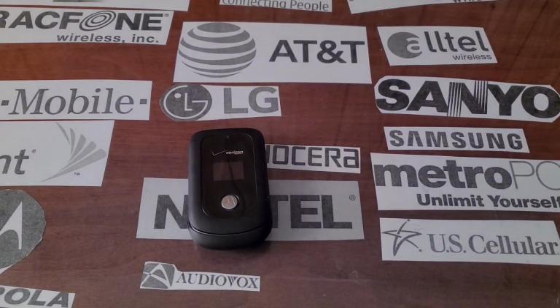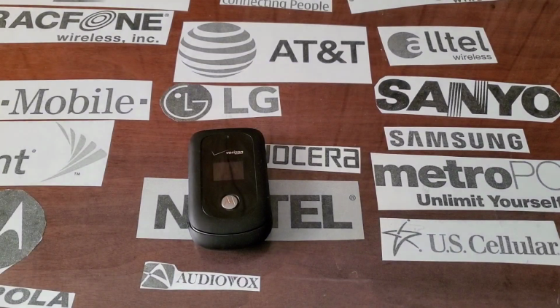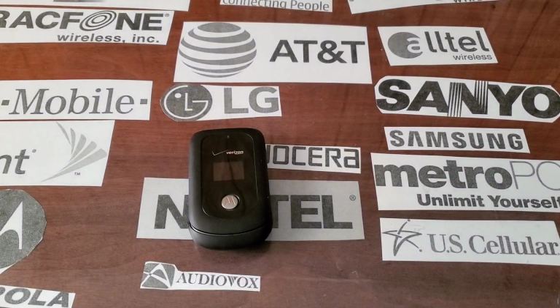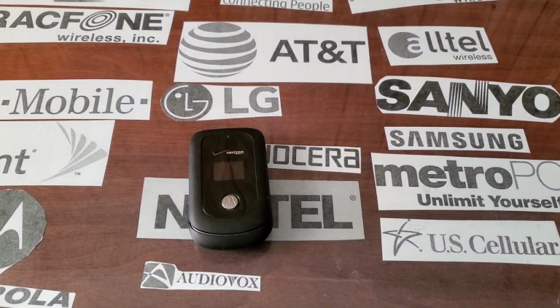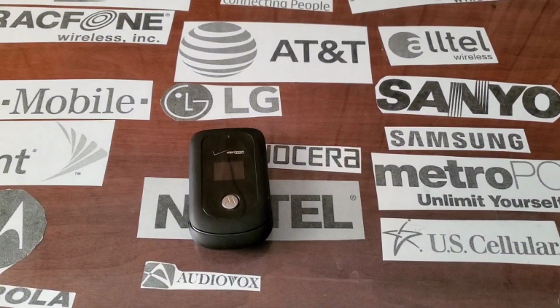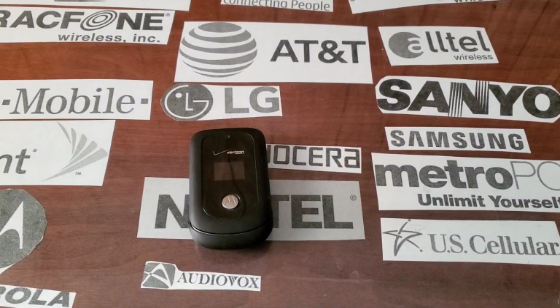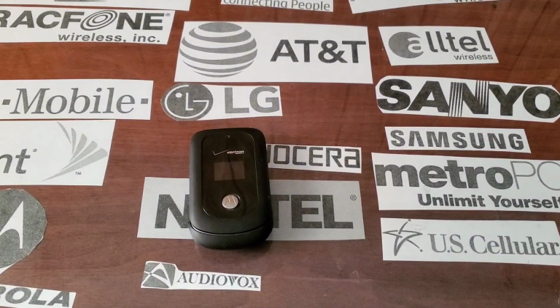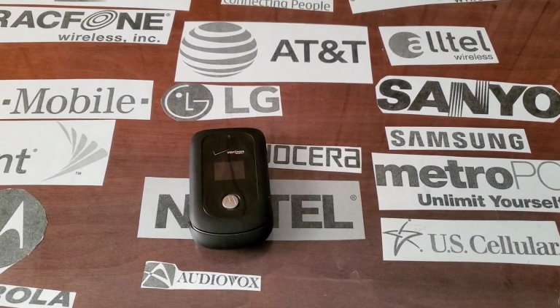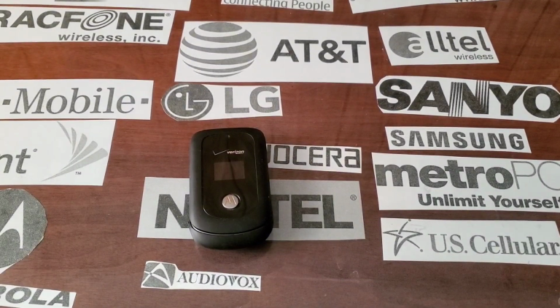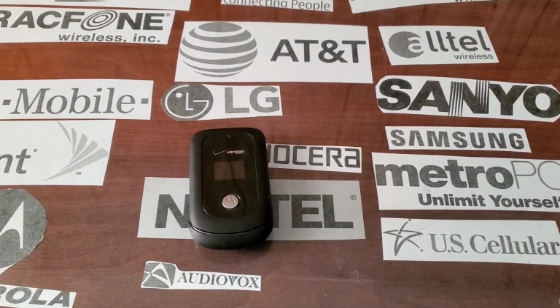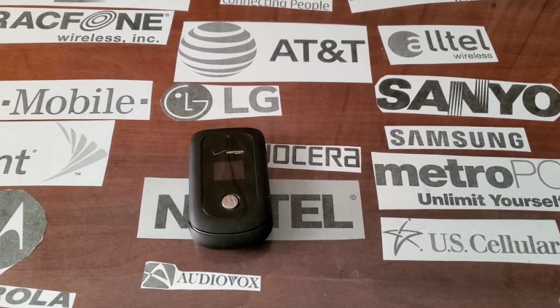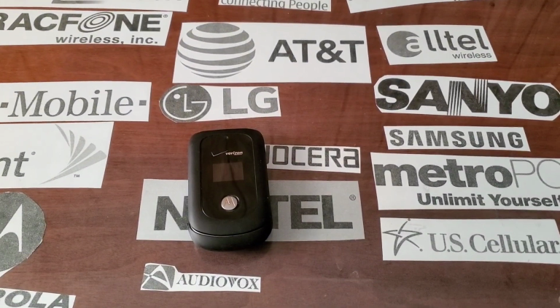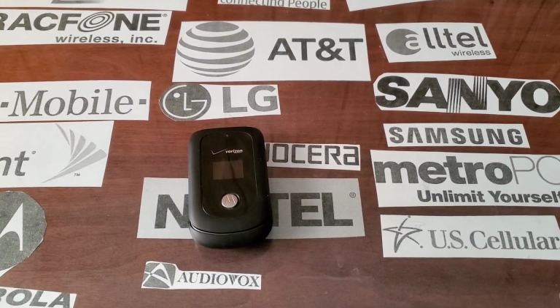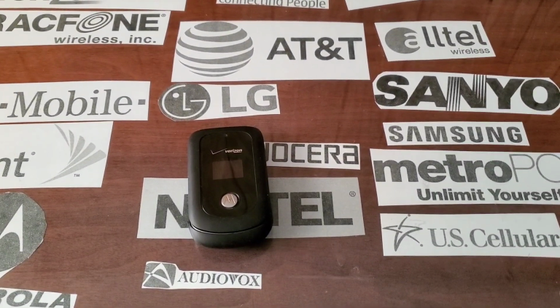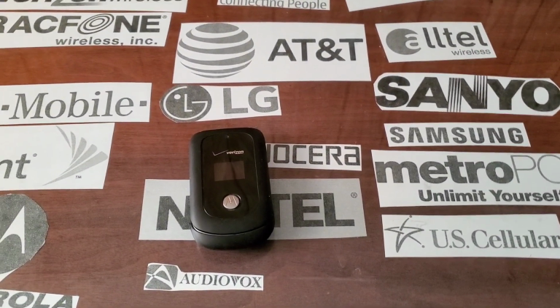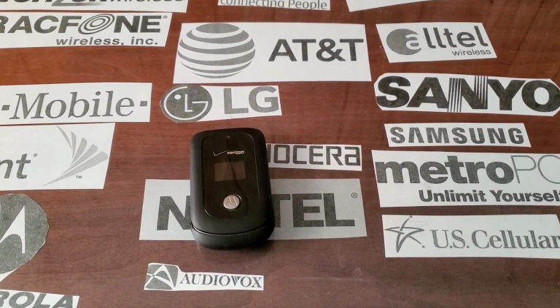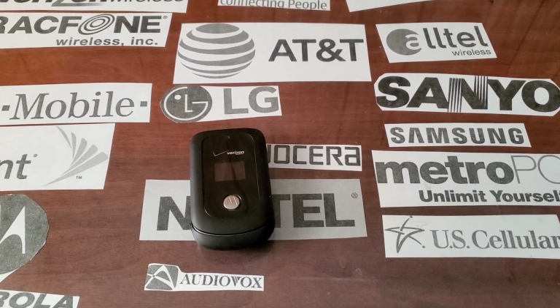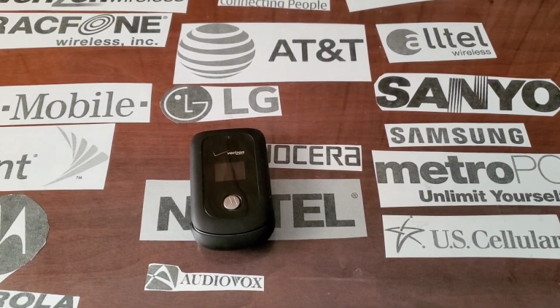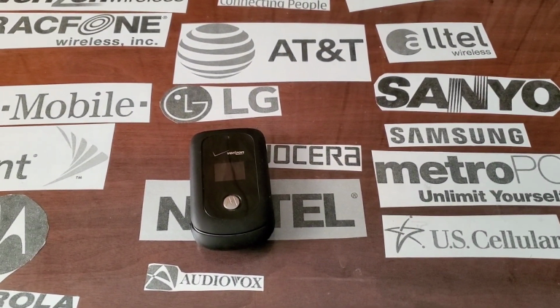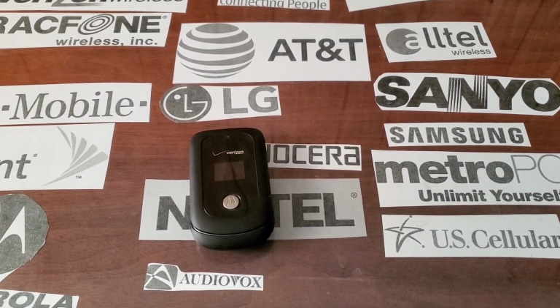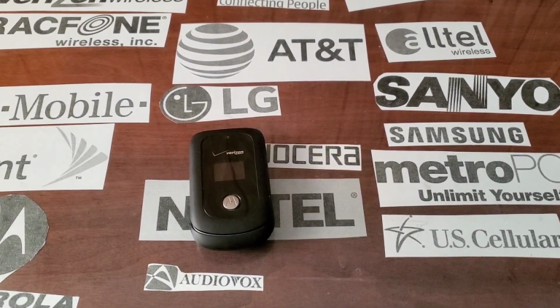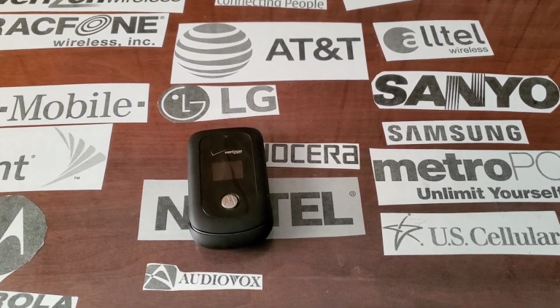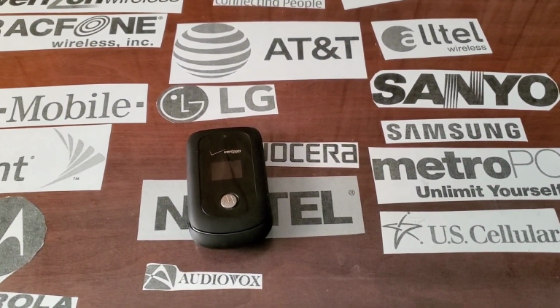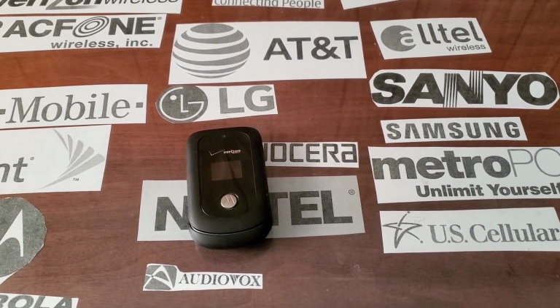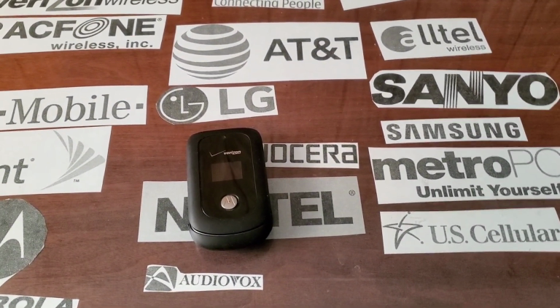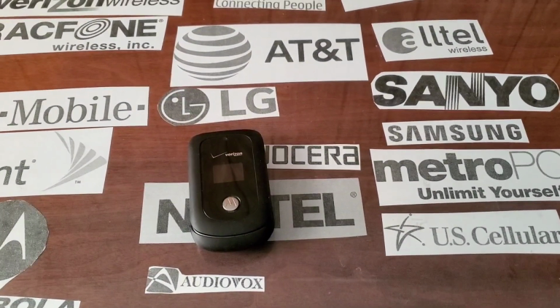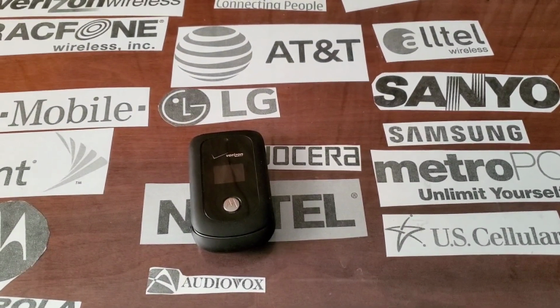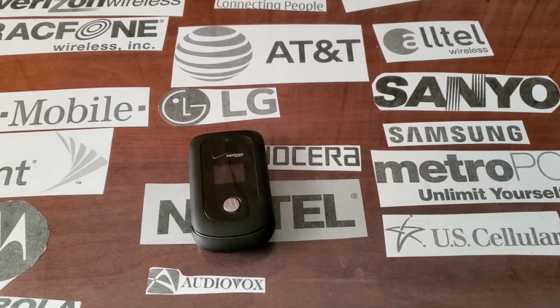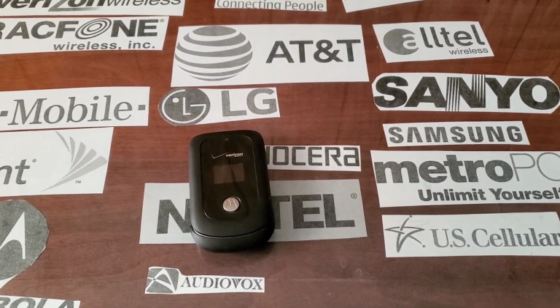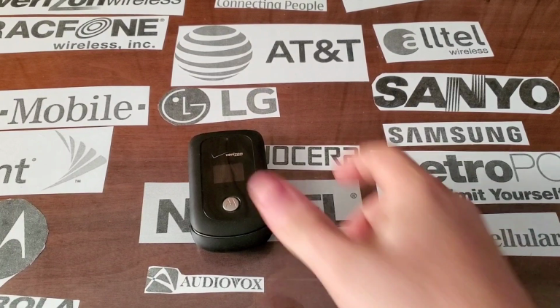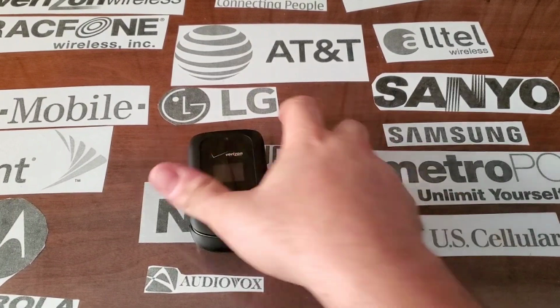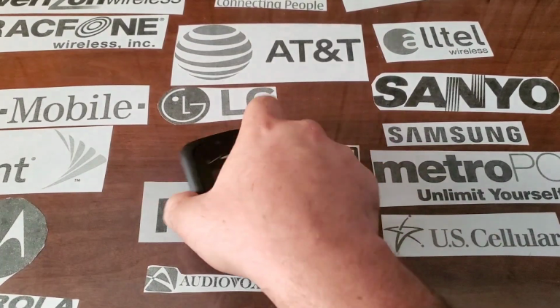Hey guys, welcome back to another video with Tony's Font Collection. Today we're going to look at the Motorola VU204 with Verizon.